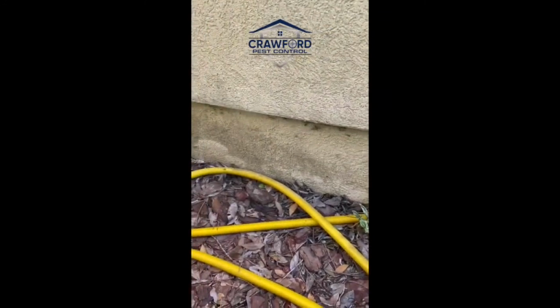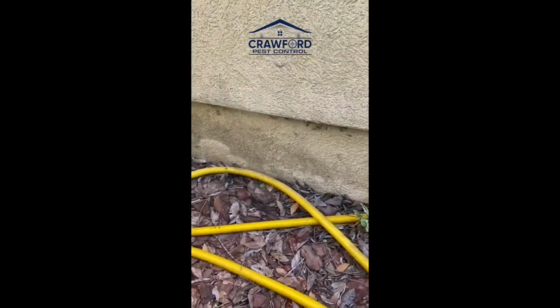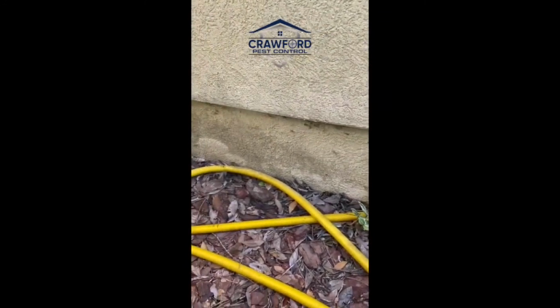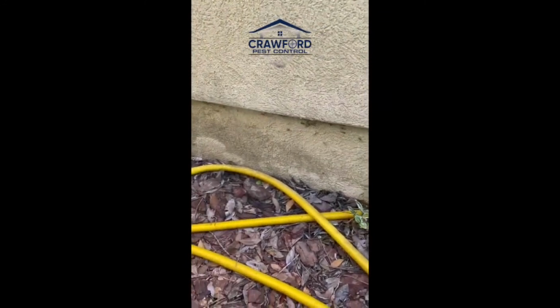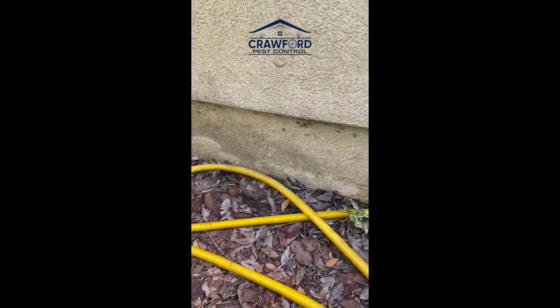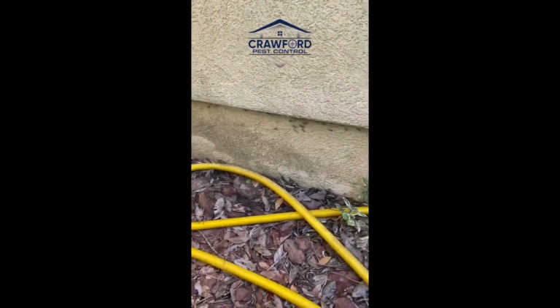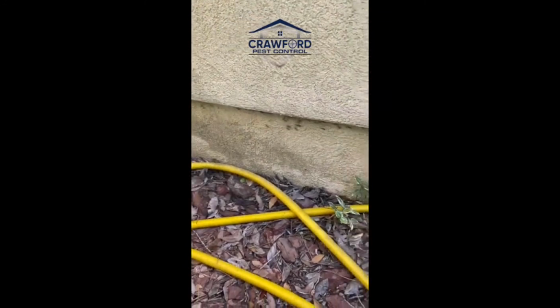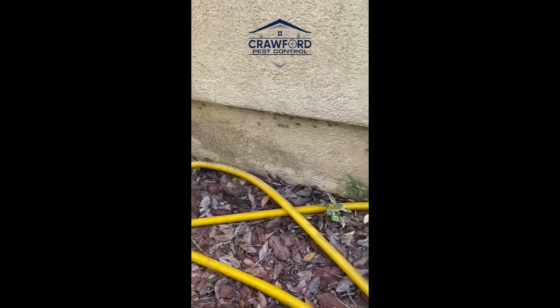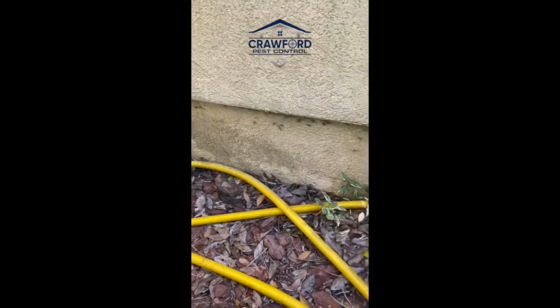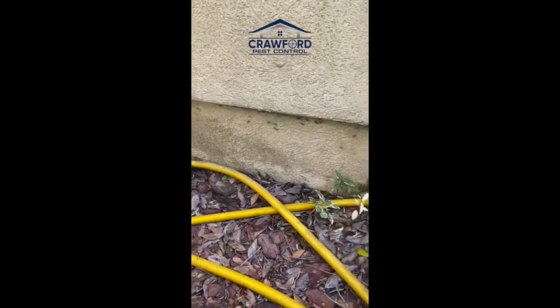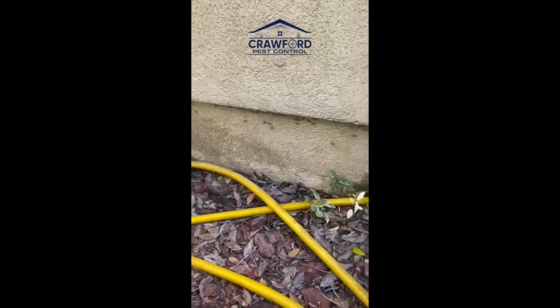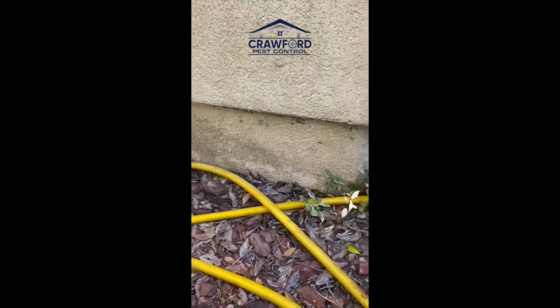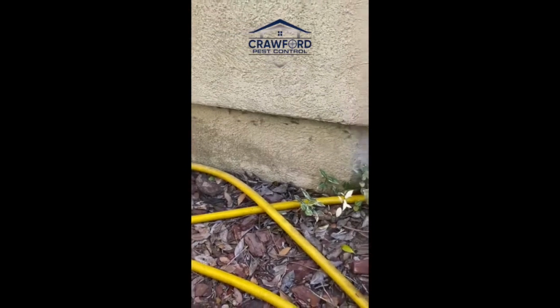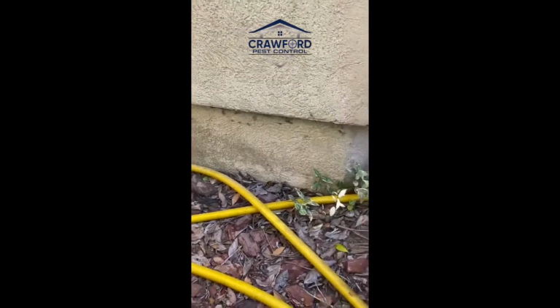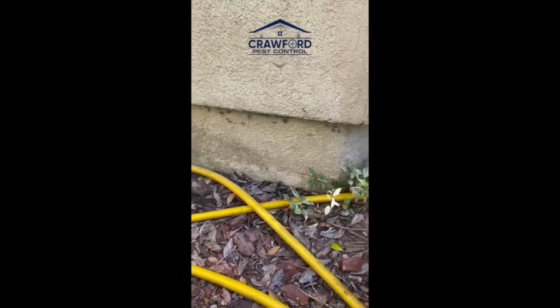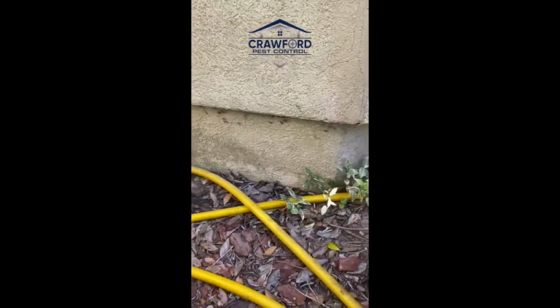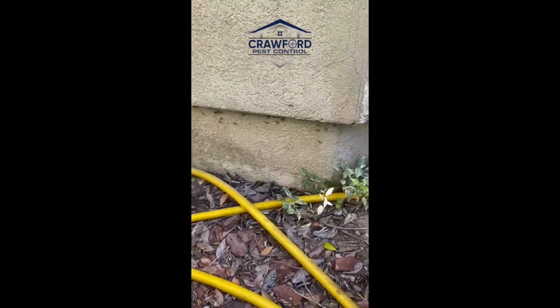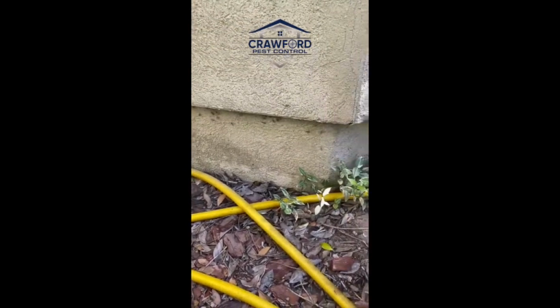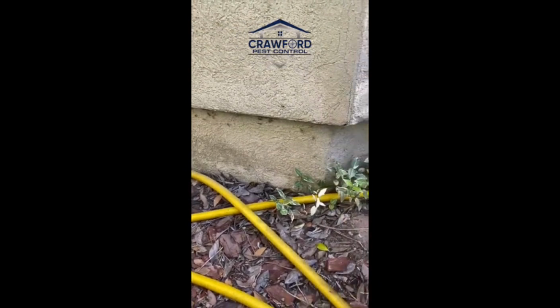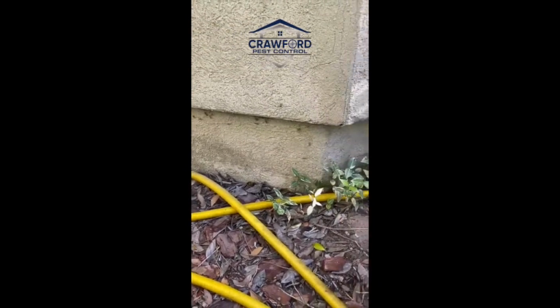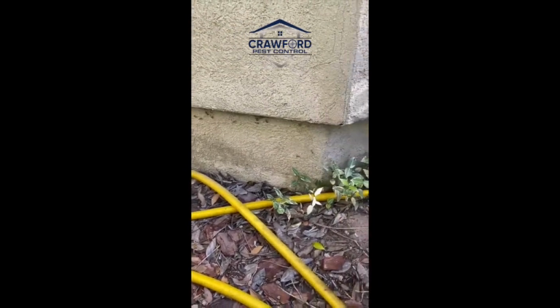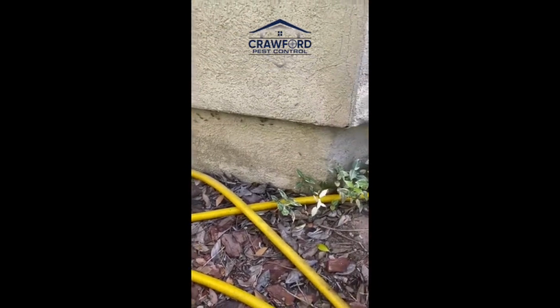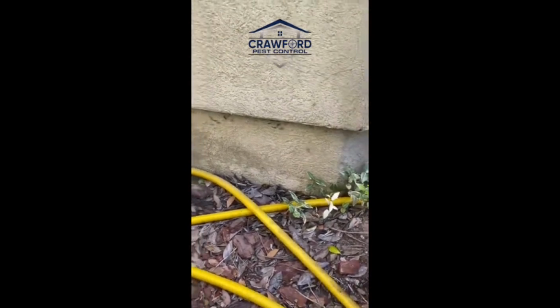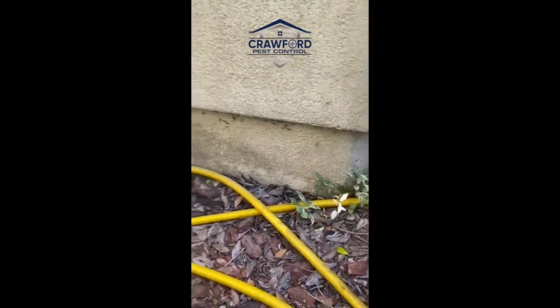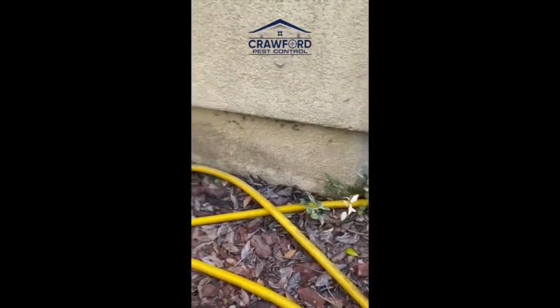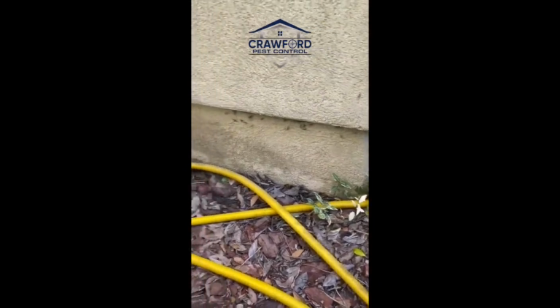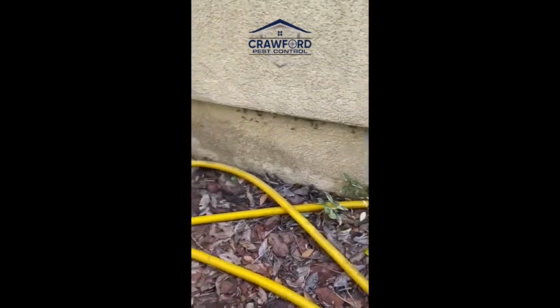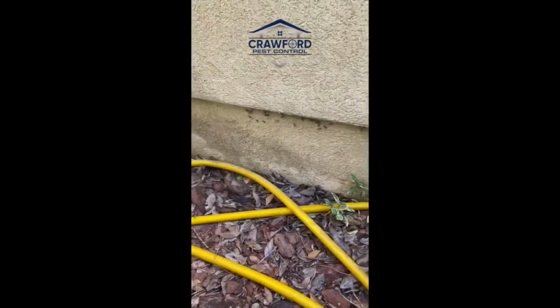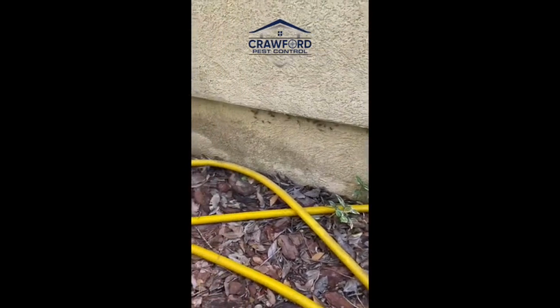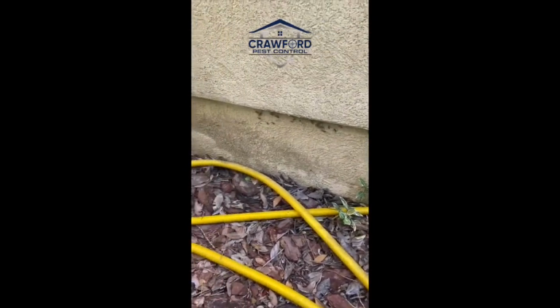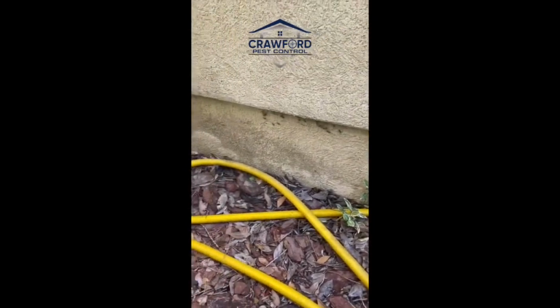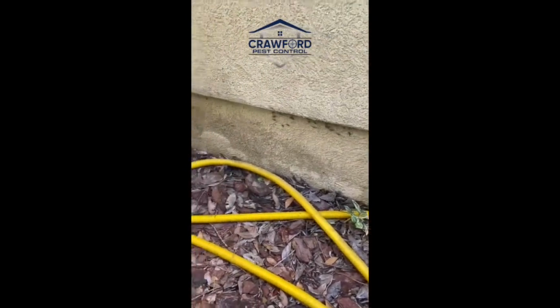So I've flushed these carpenter ants out by applying a dust product in there. Now you see them running — it just flushed them out.